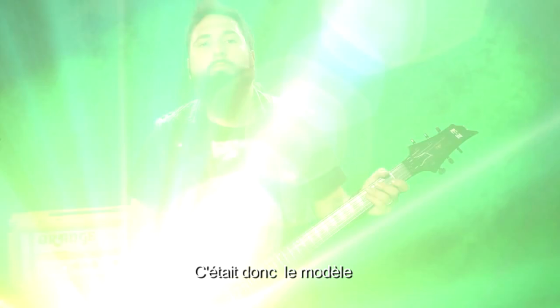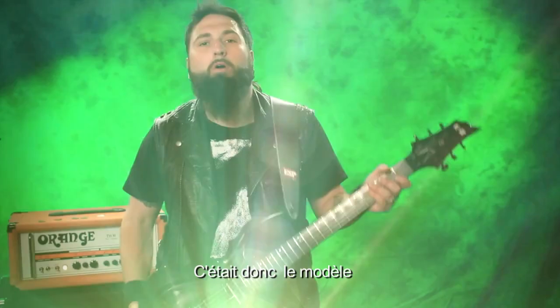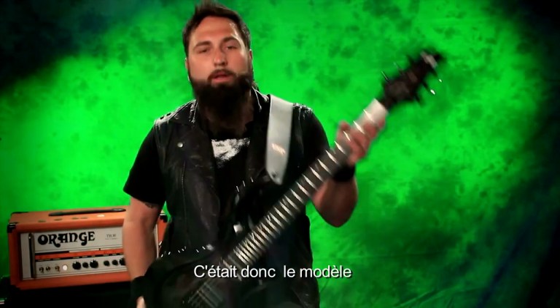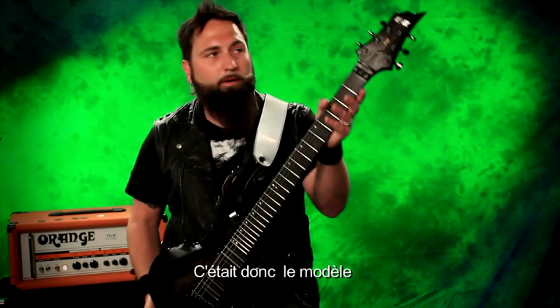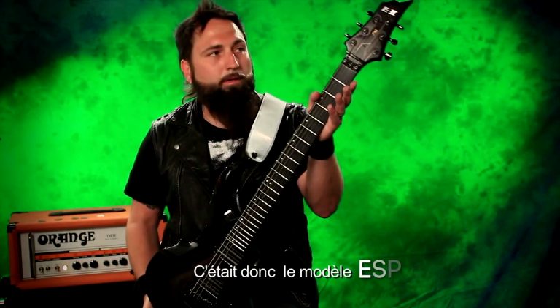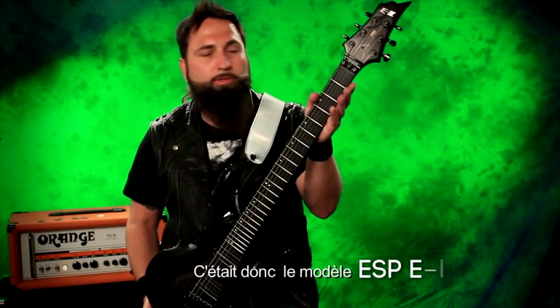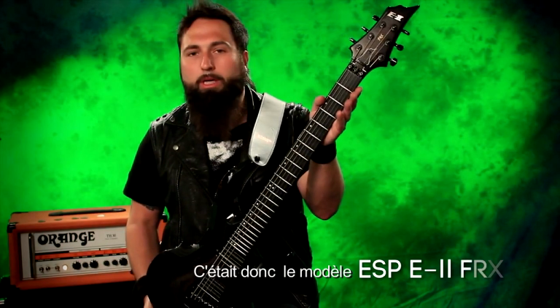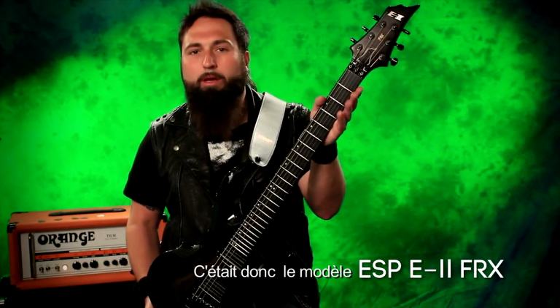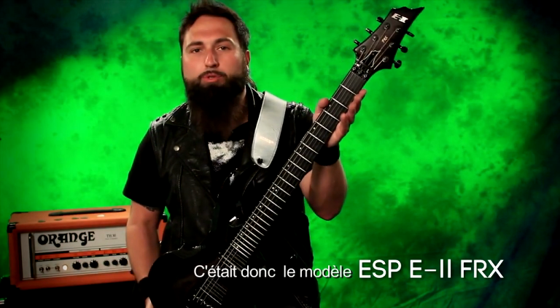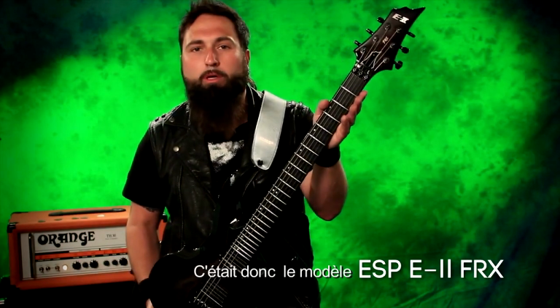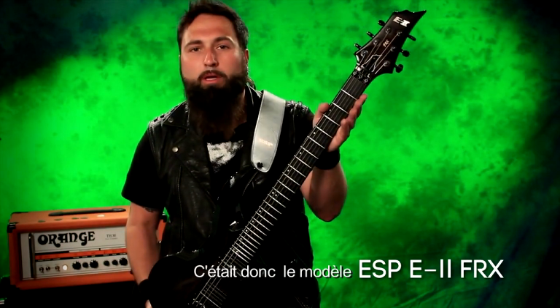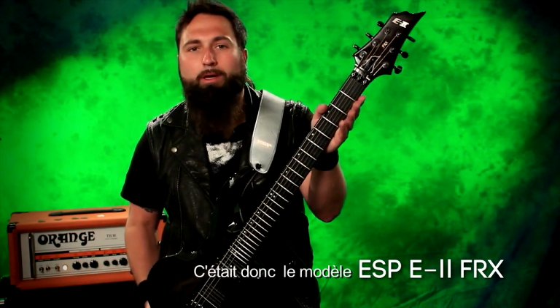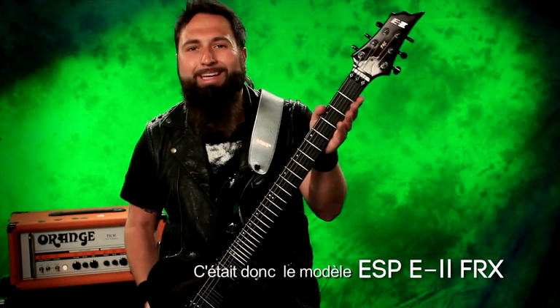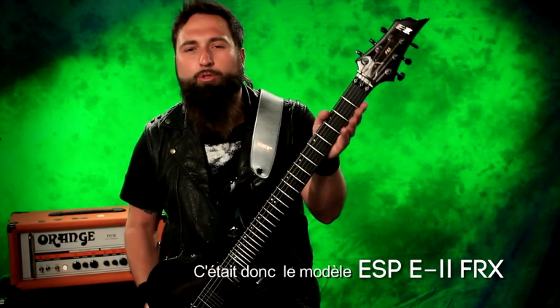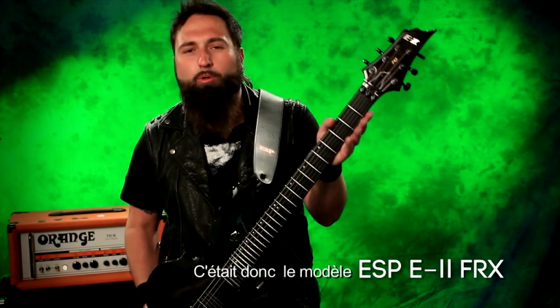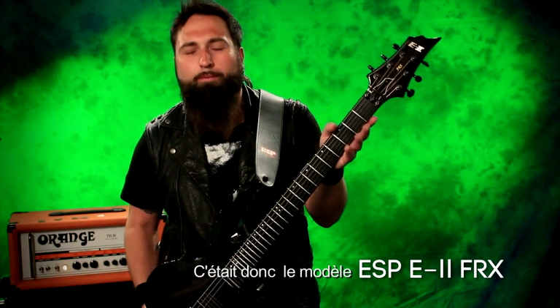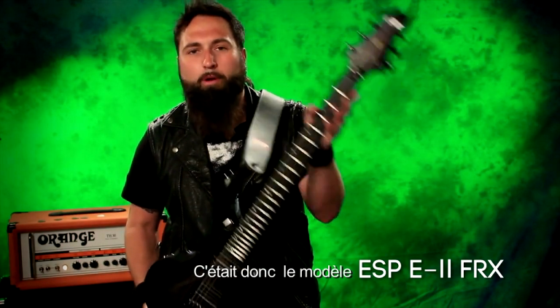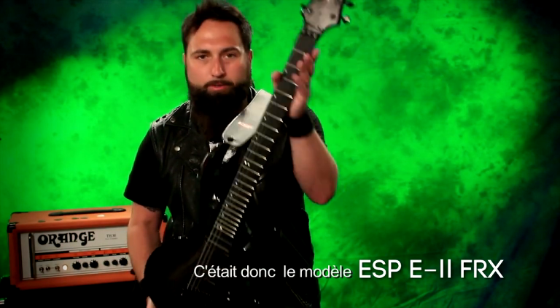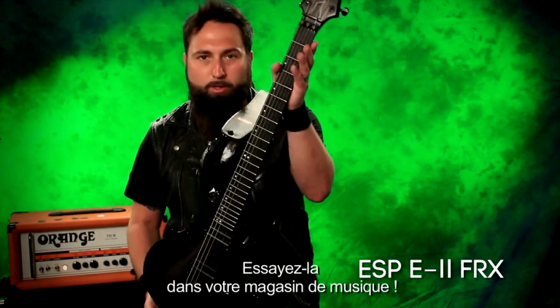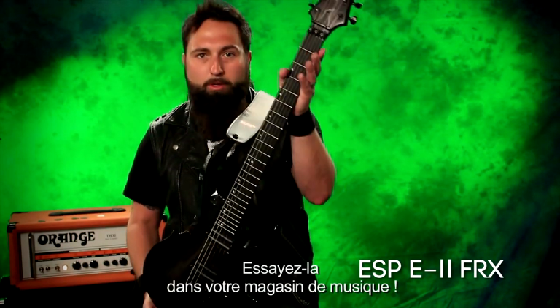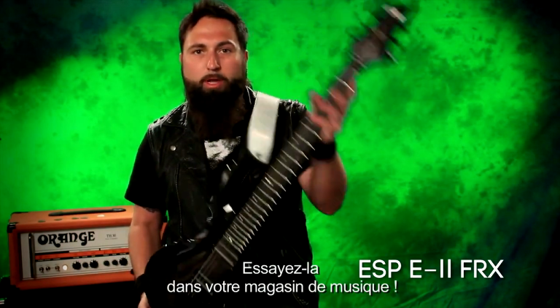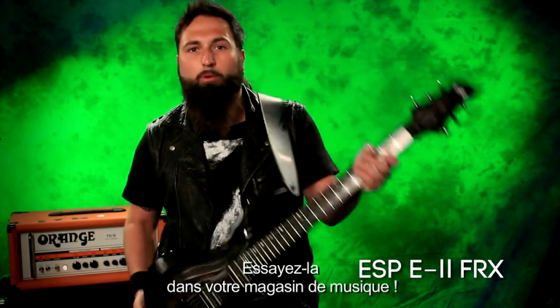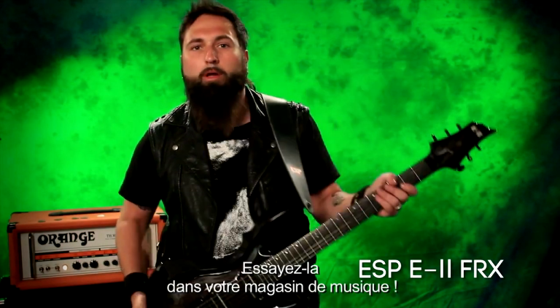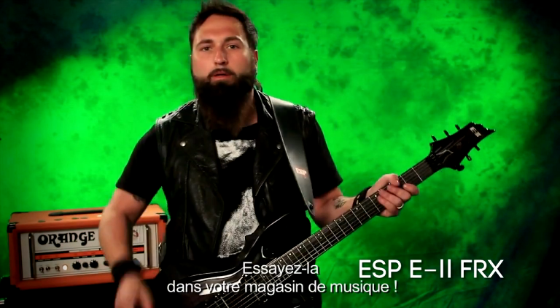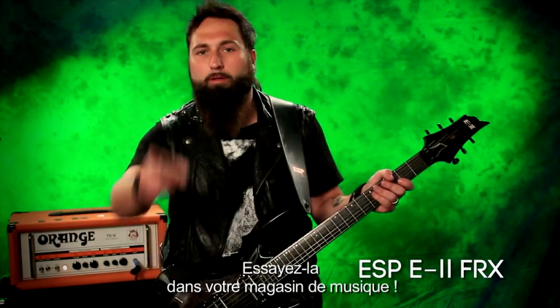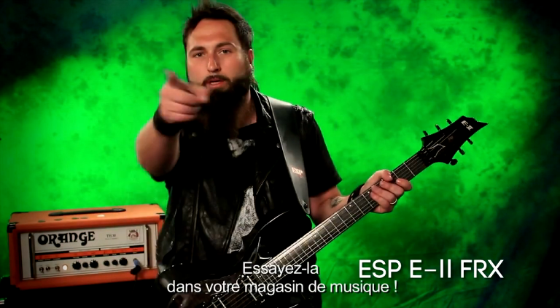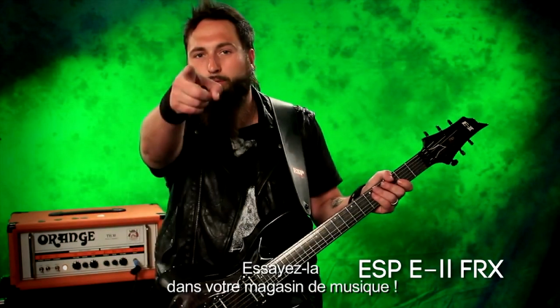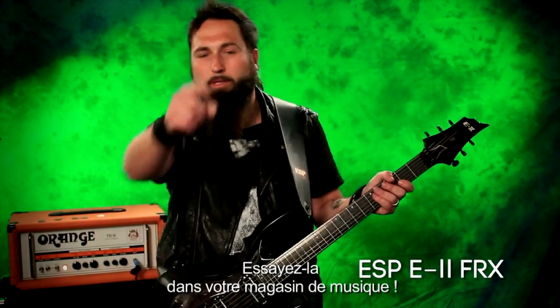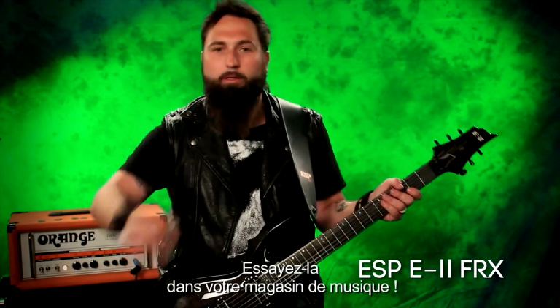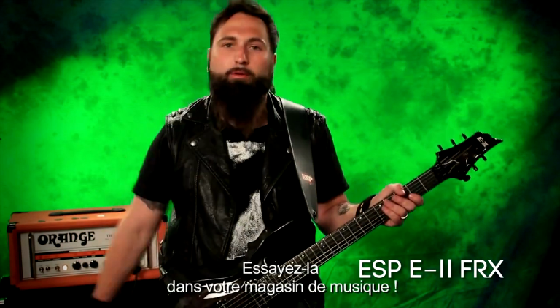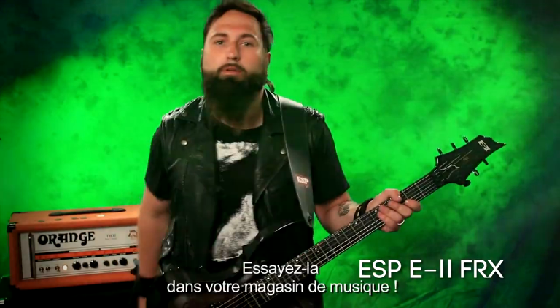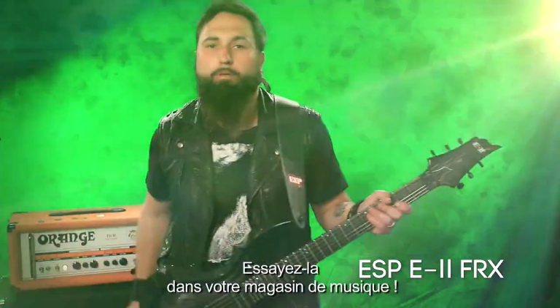All right, here it is — the ESP-E2 FRX. Check one out at an ESP dealer near you.